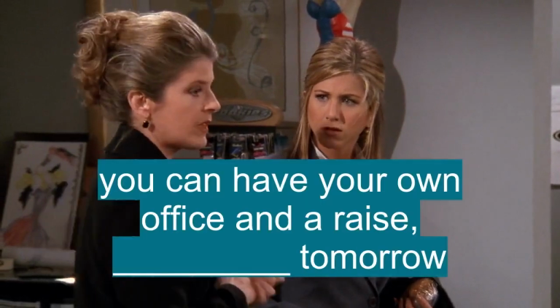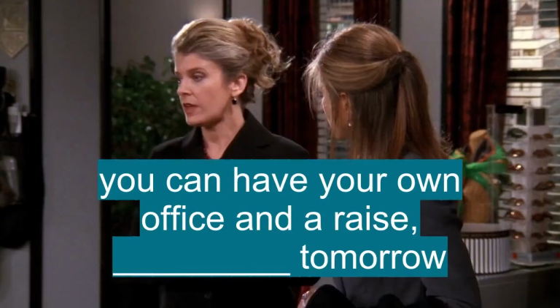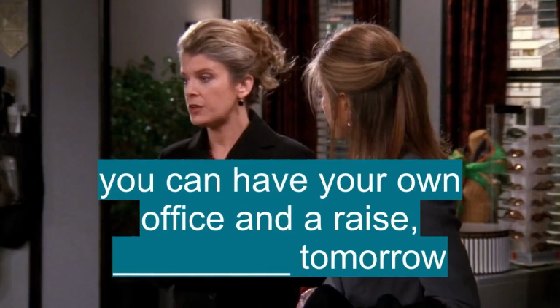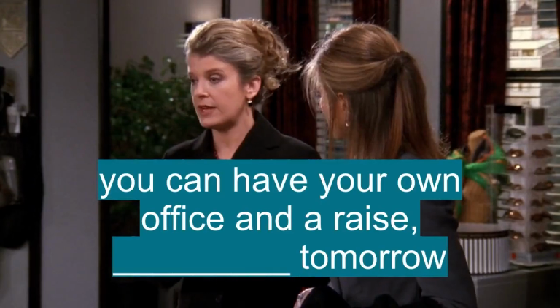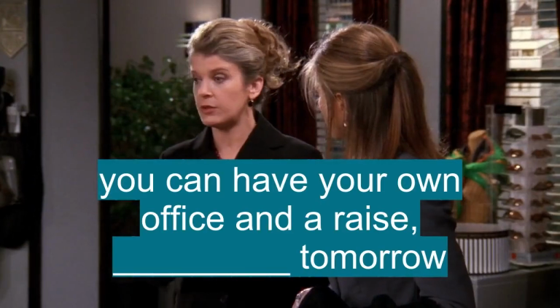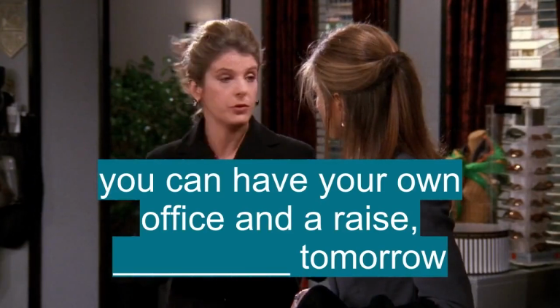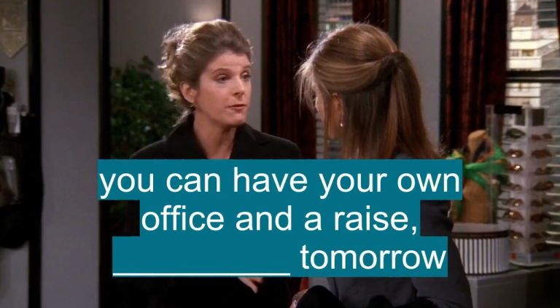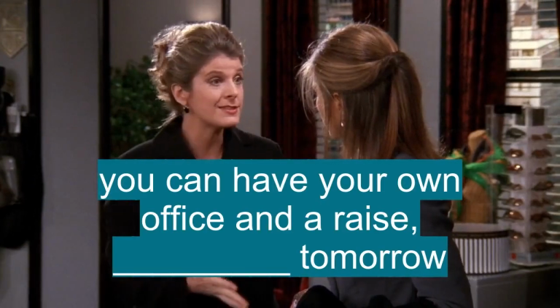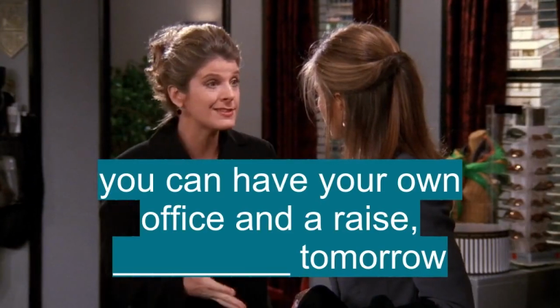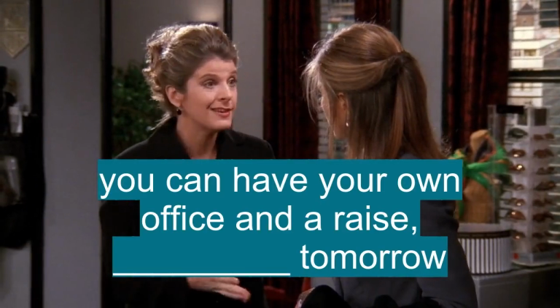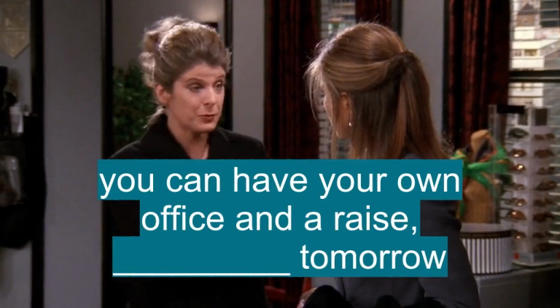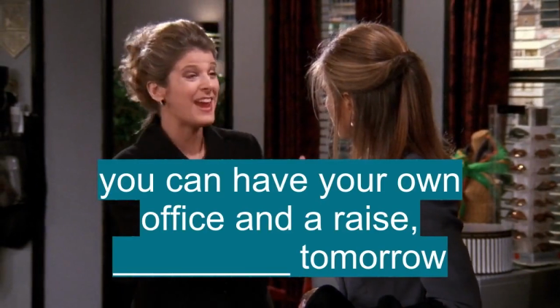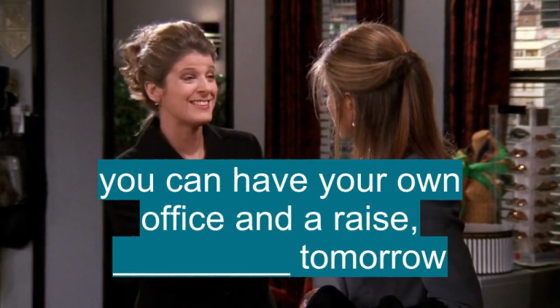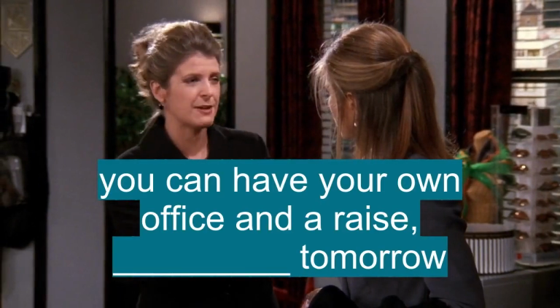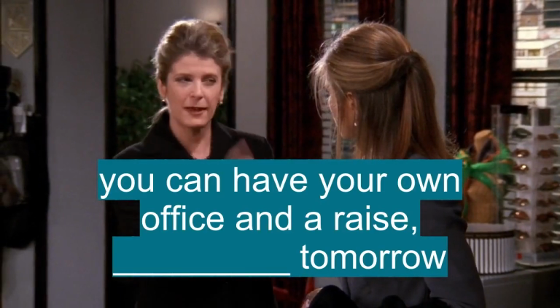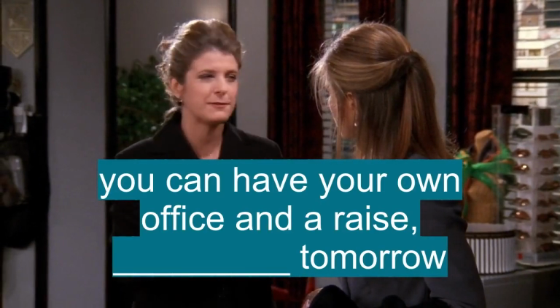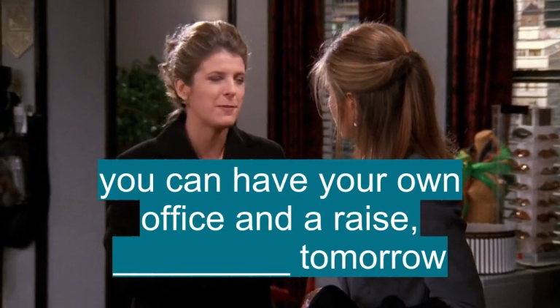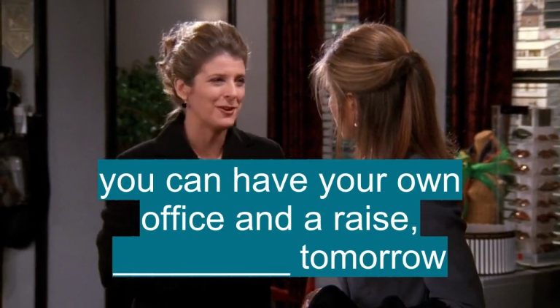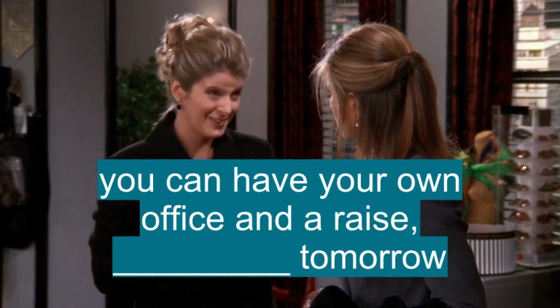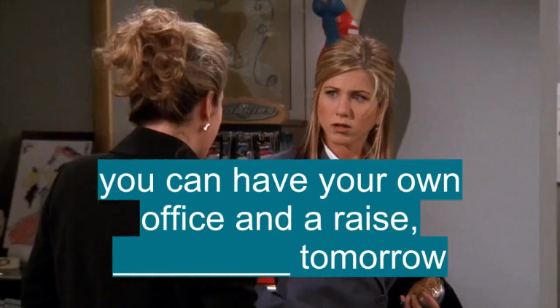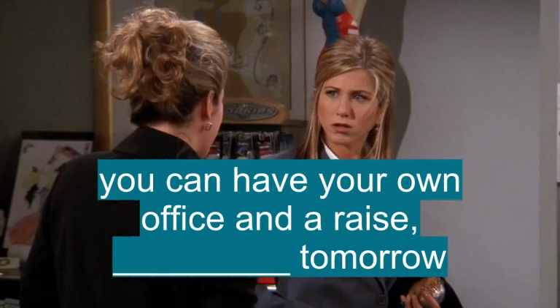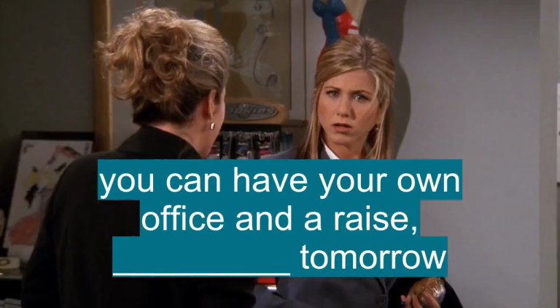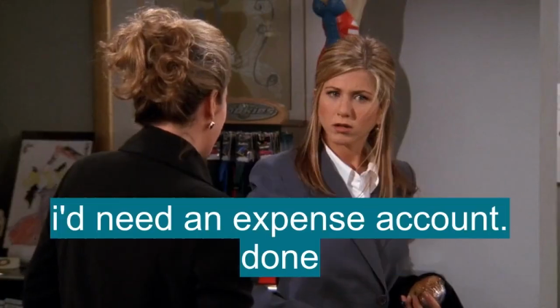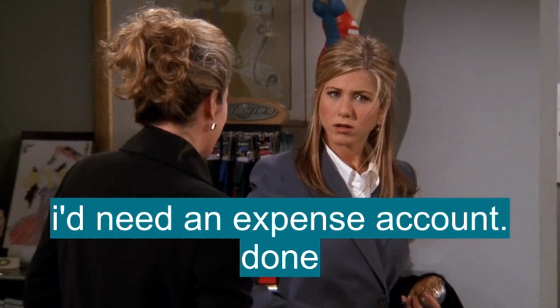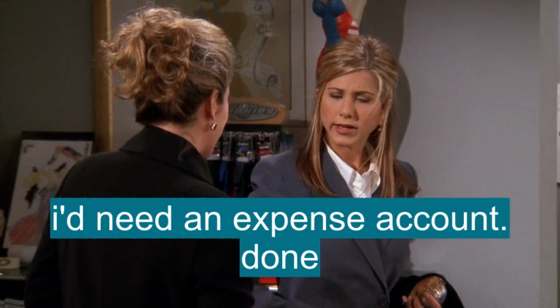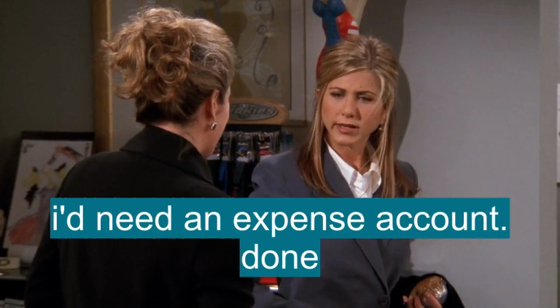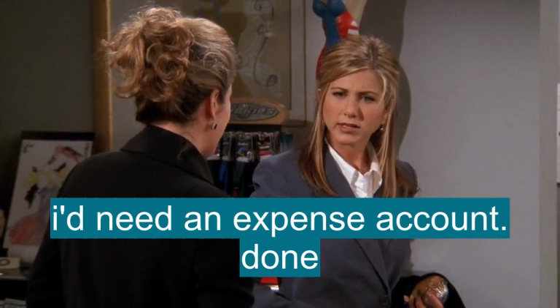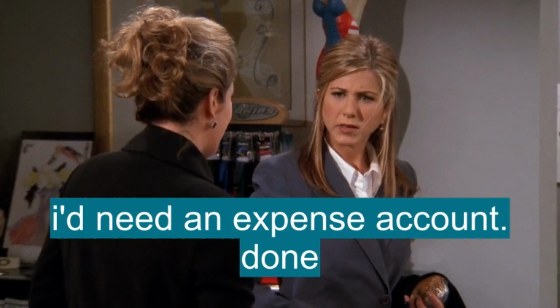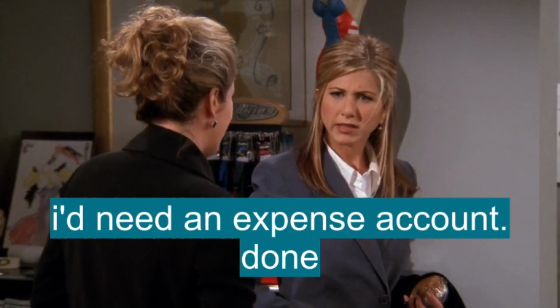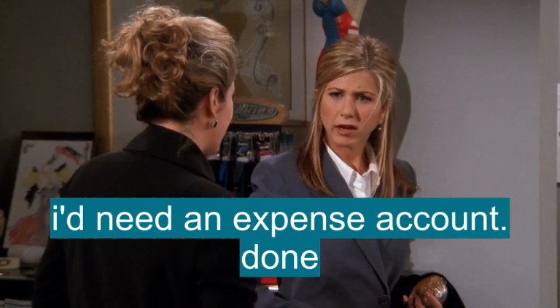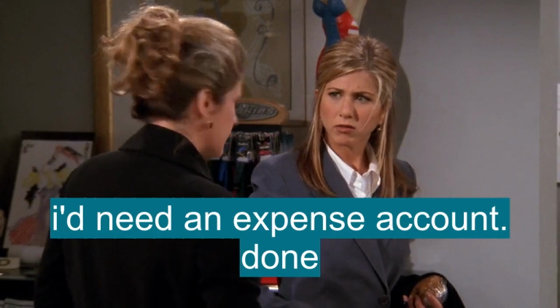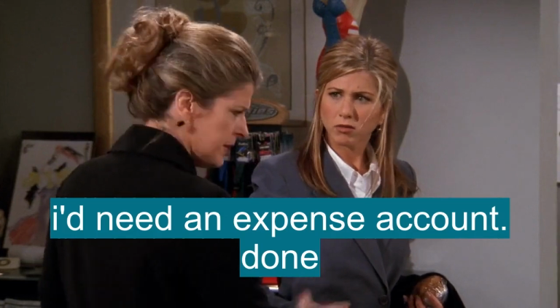You can have your own office and a raise, effective tomorrow. I need an expense account. Done.